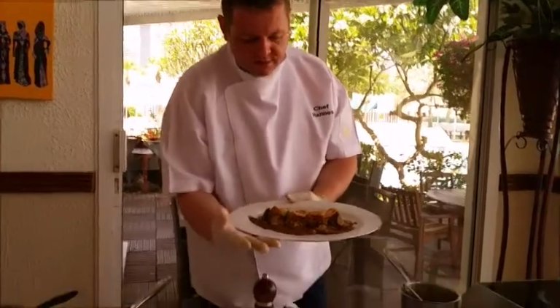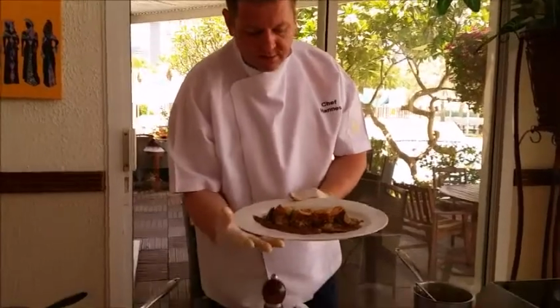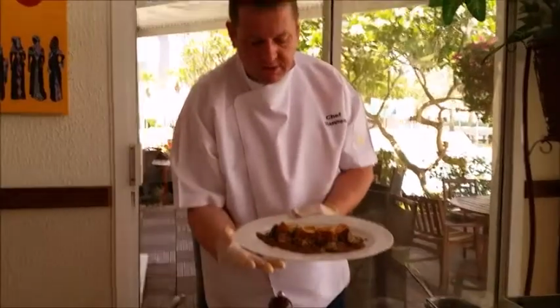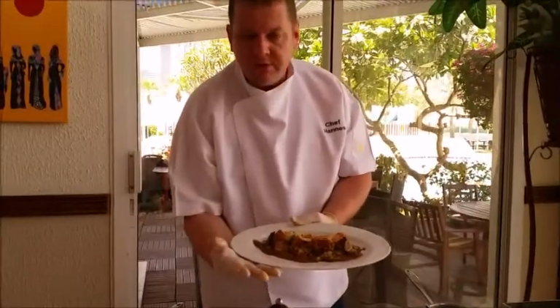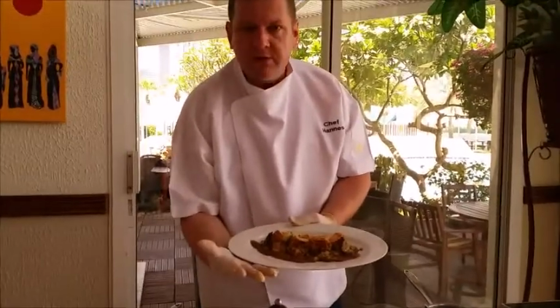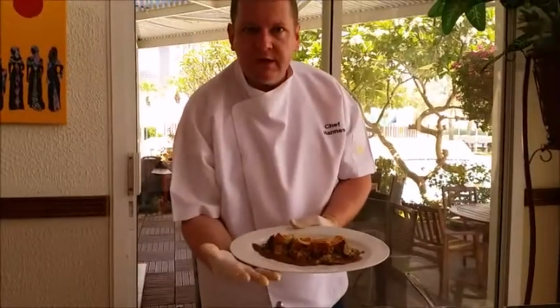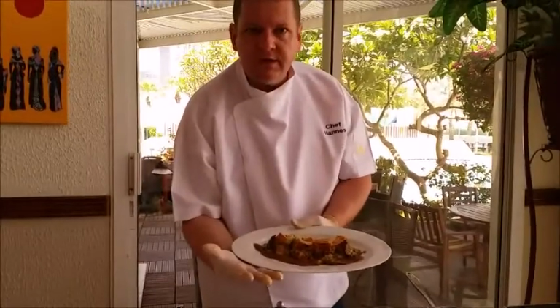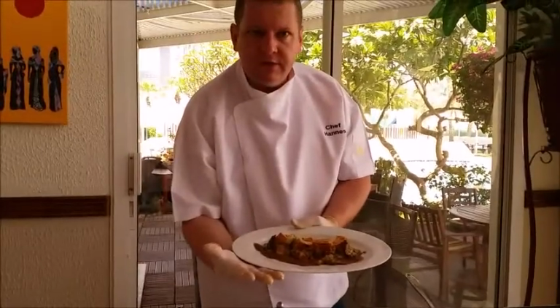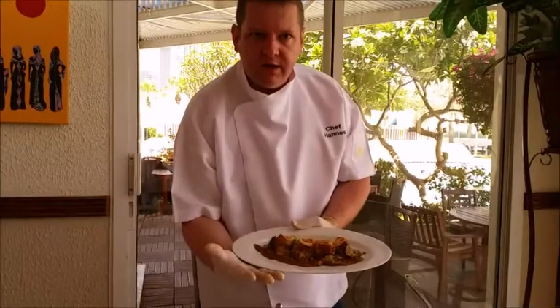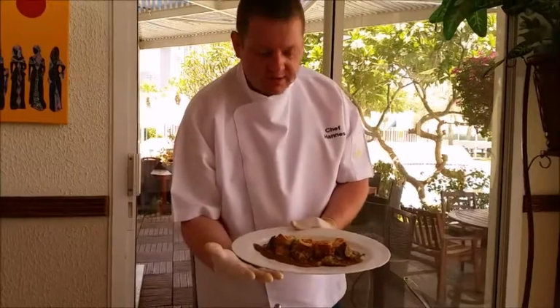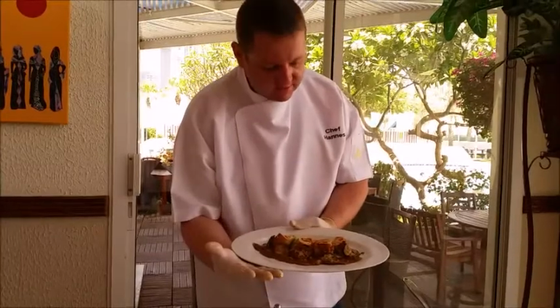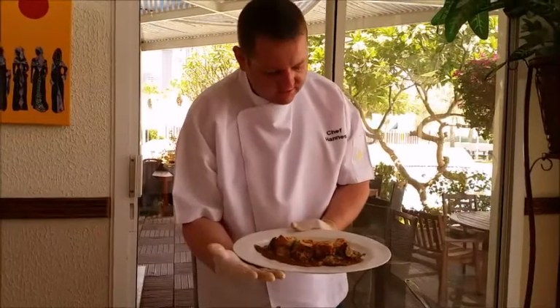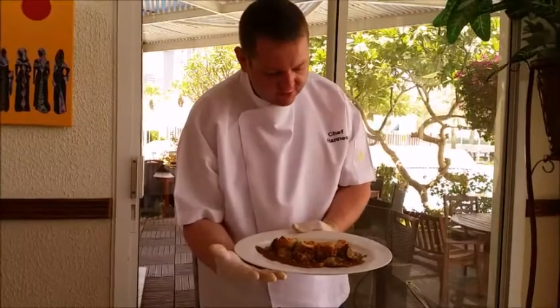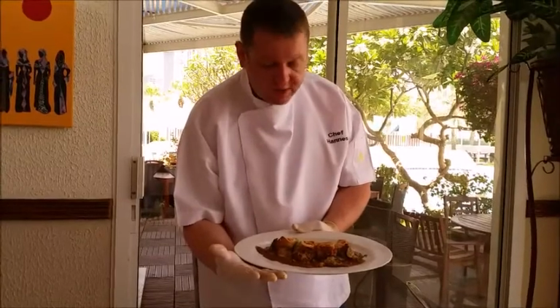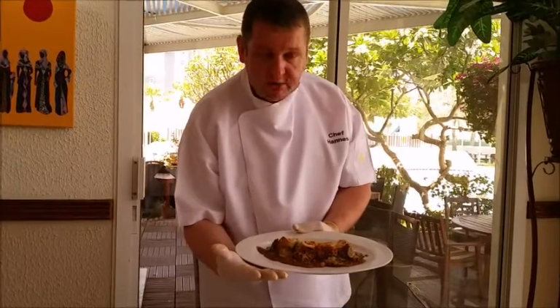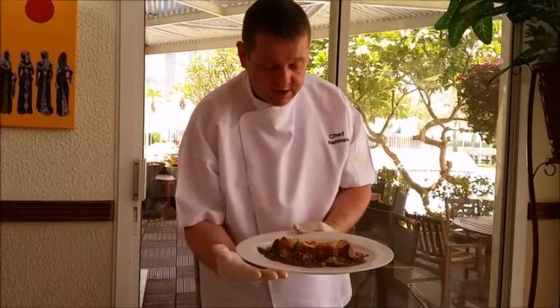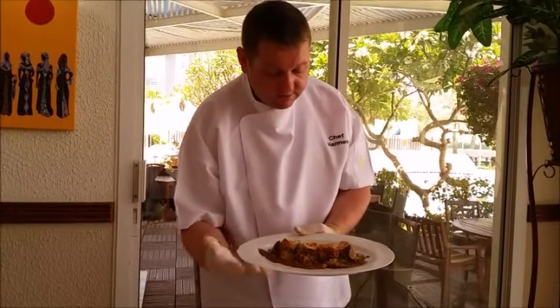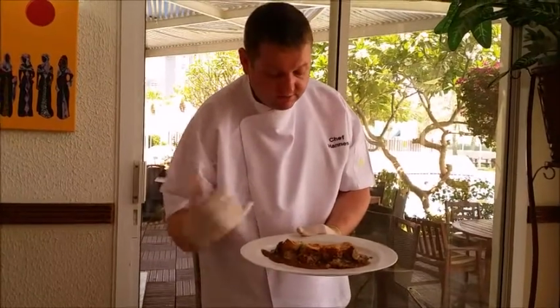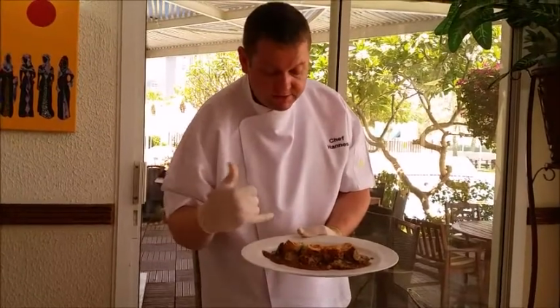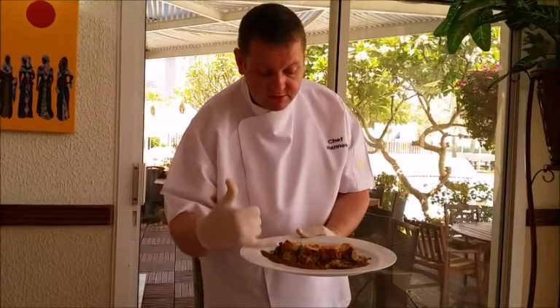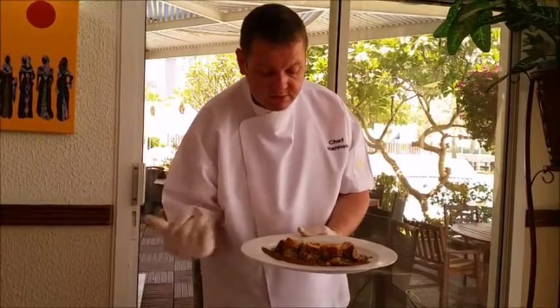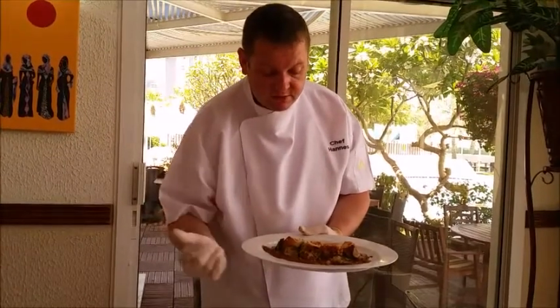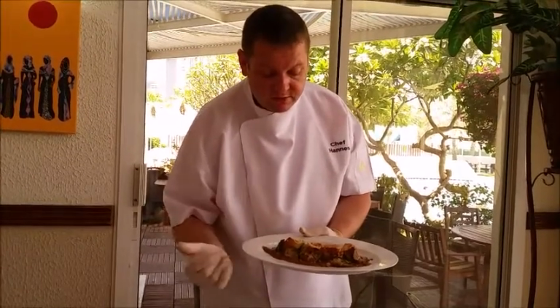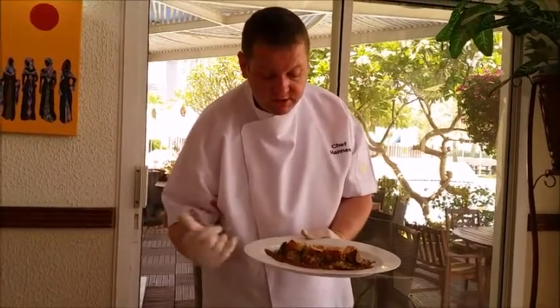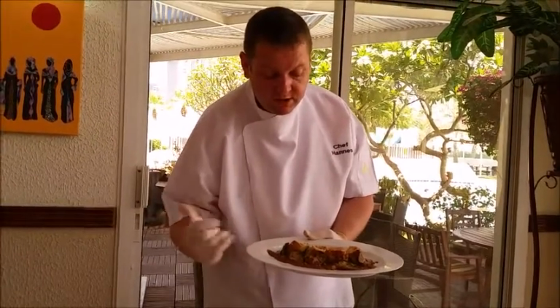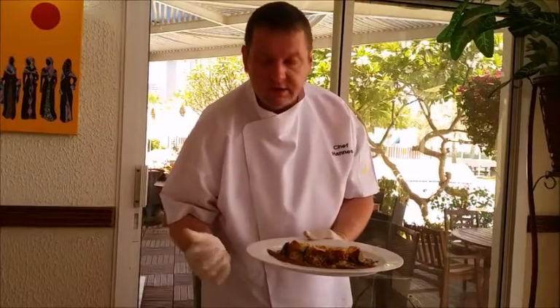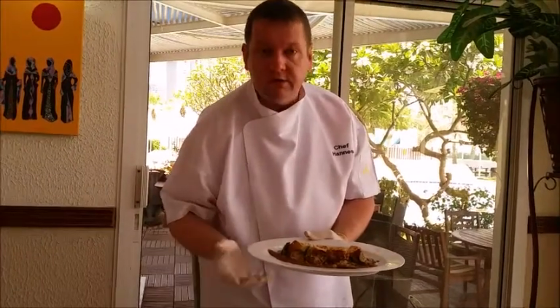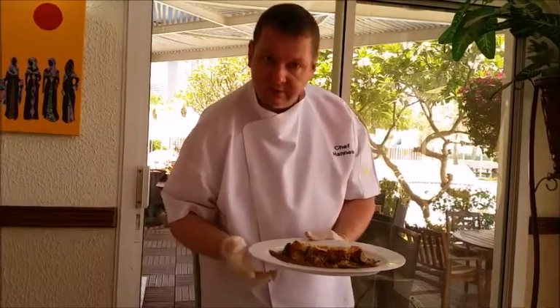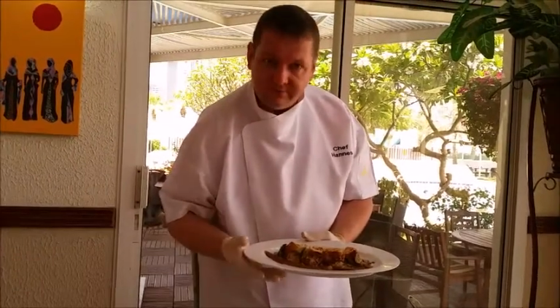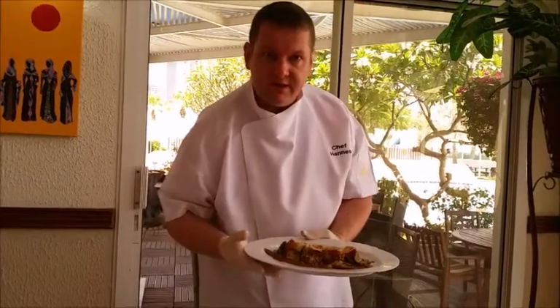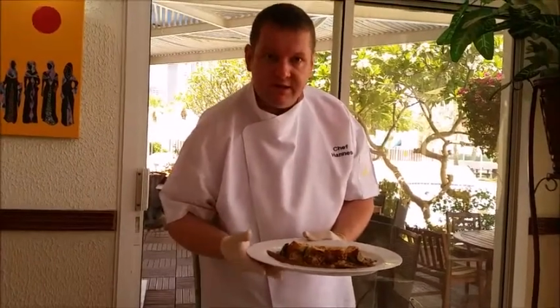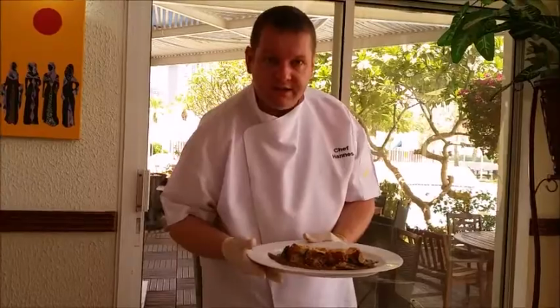Tomato mozzarella filled chicken roll with pesto risotto, zucchini, and gravy. See you next time!